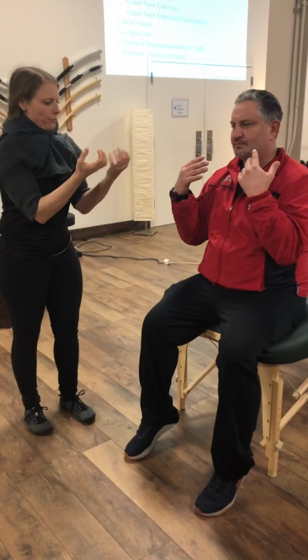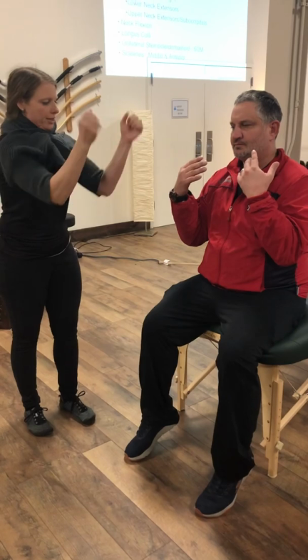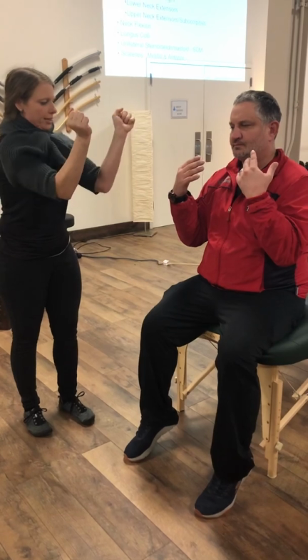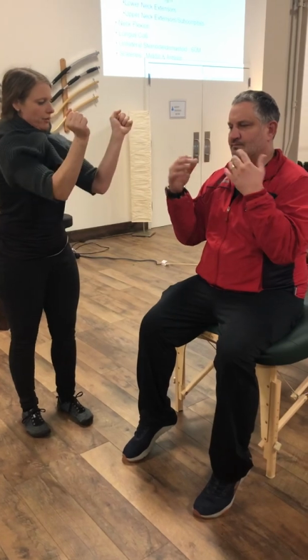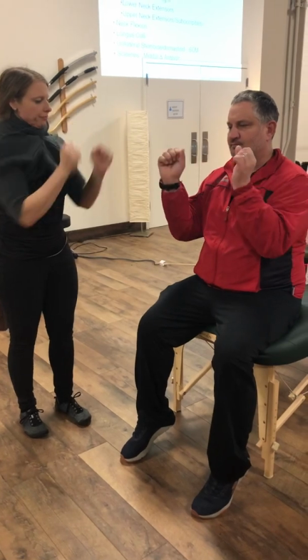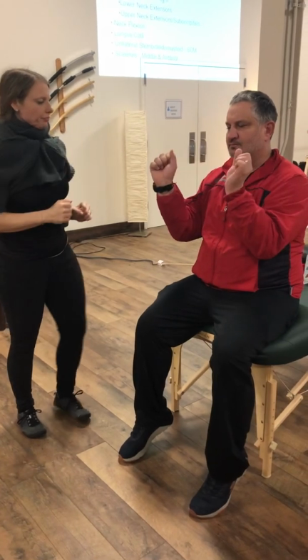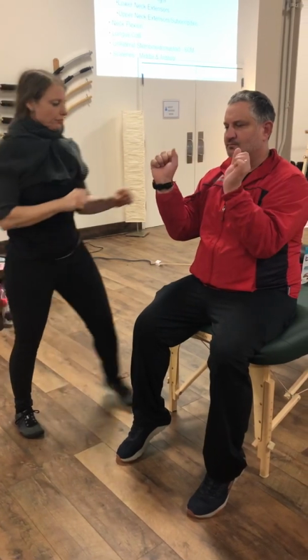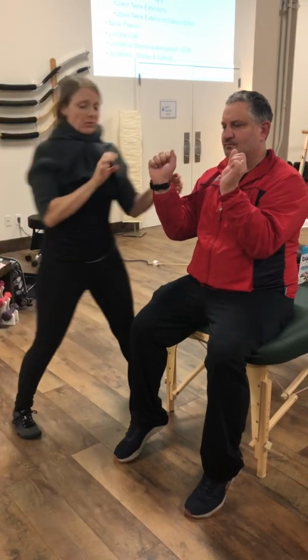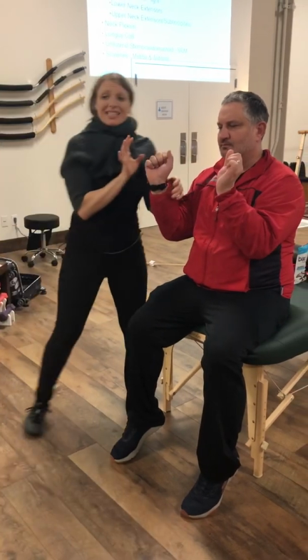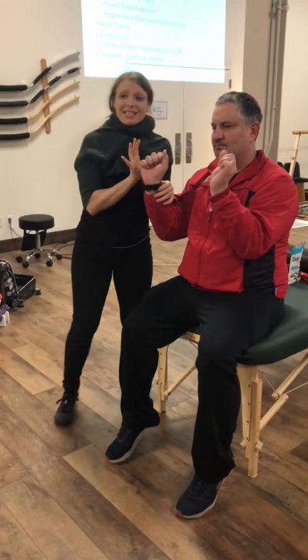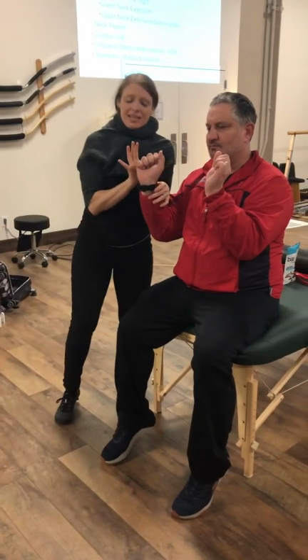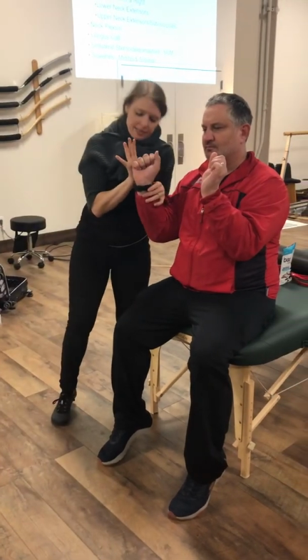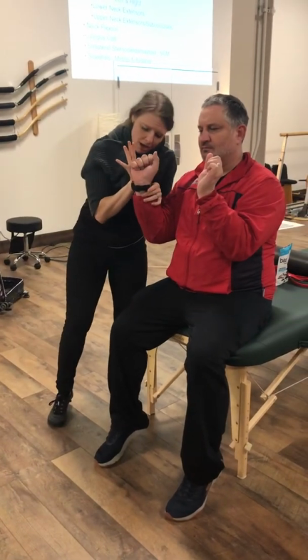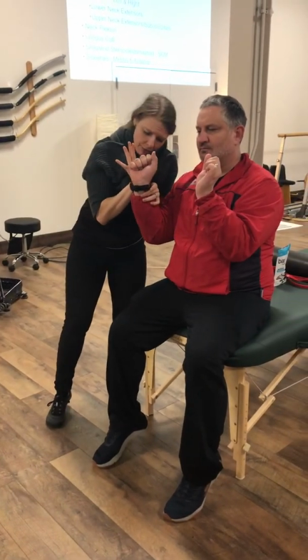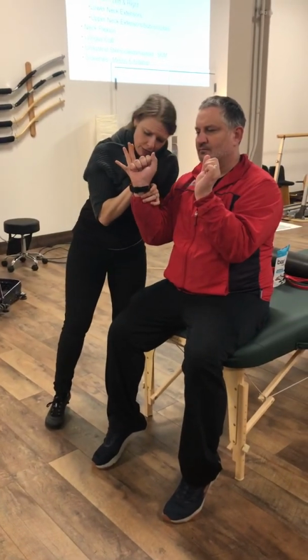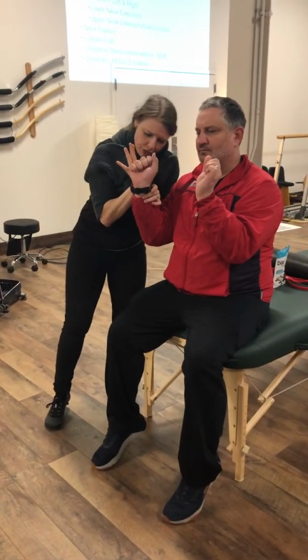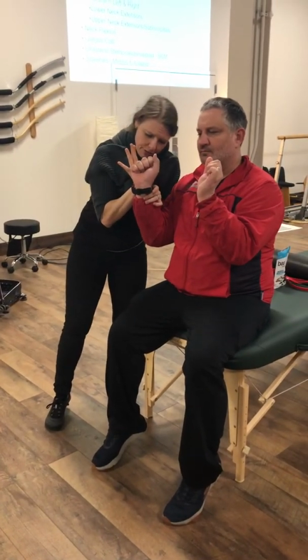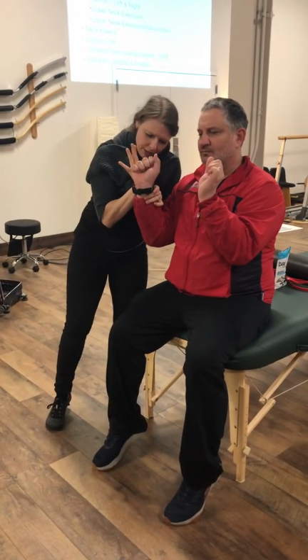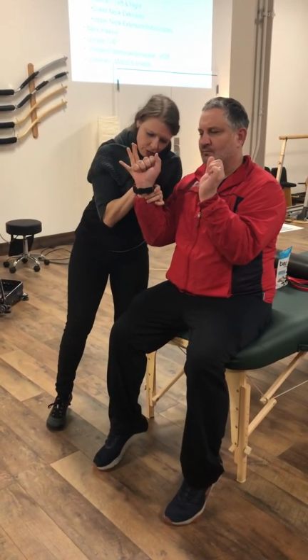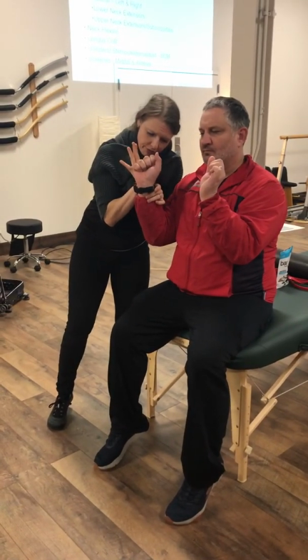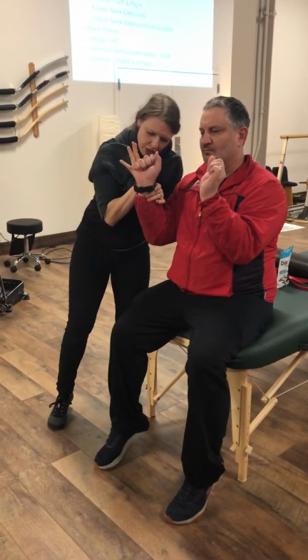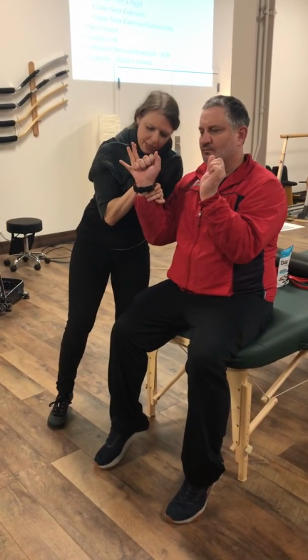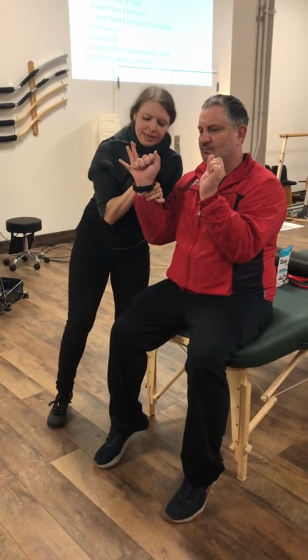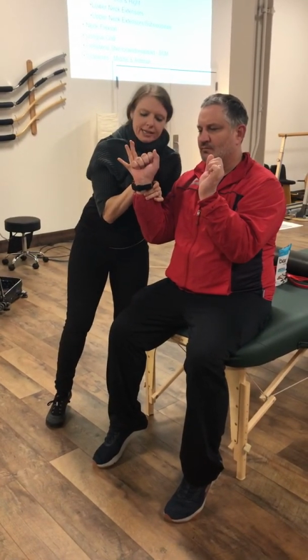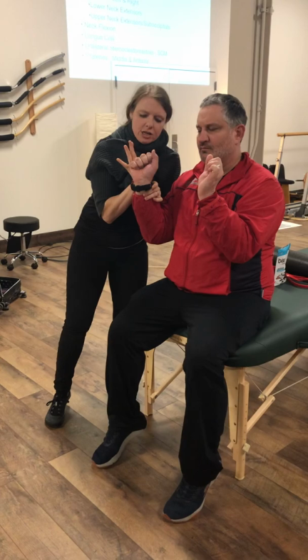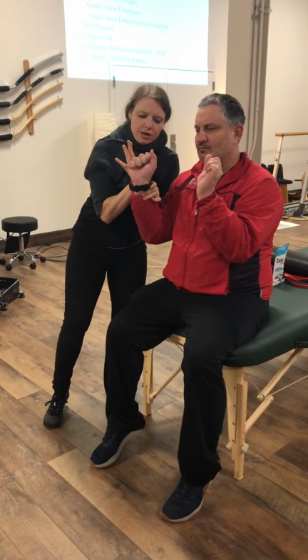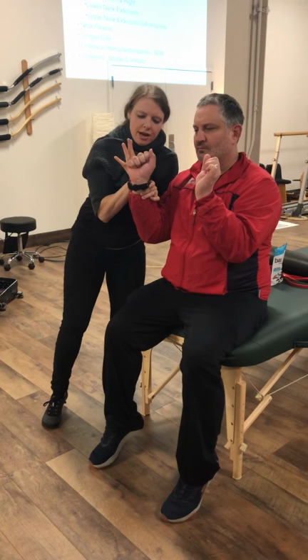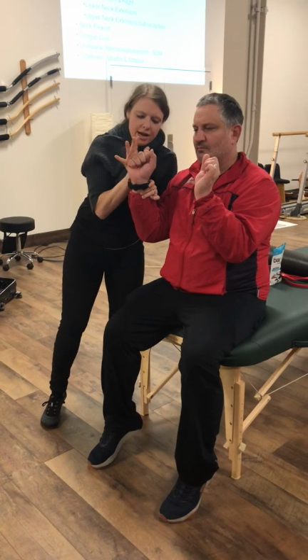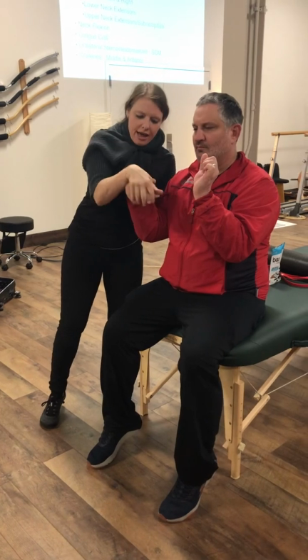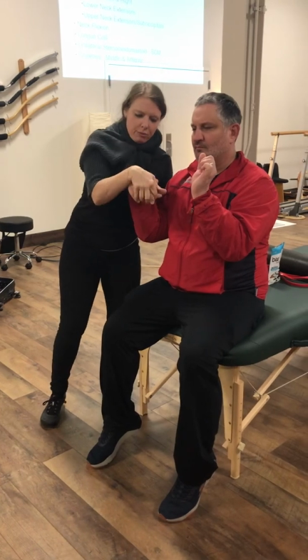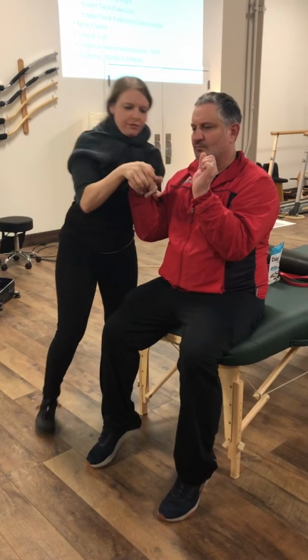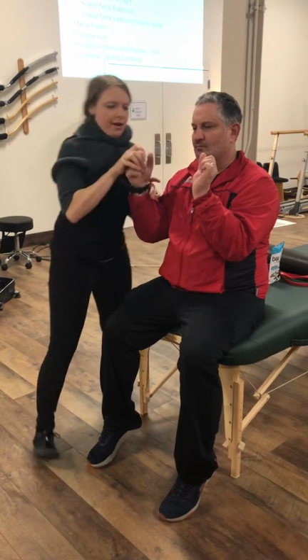Wrist extension — C6. I'm going to try to push him into wrist flexion while he maintains extension. And that would be a fail.